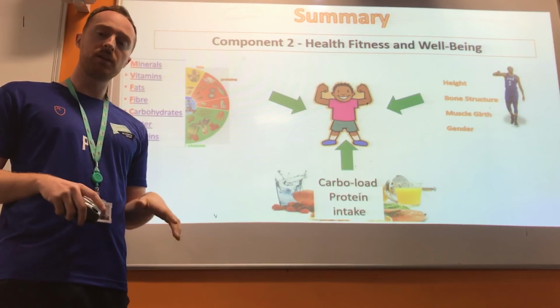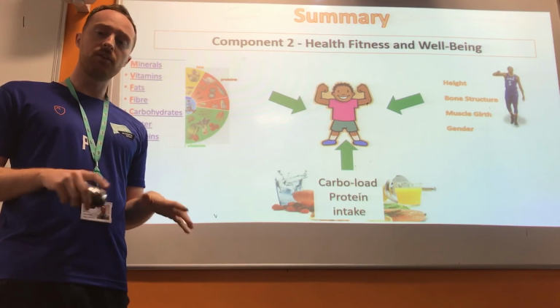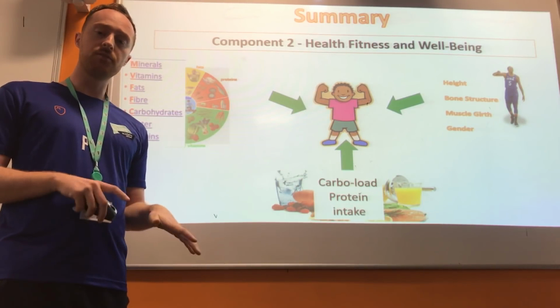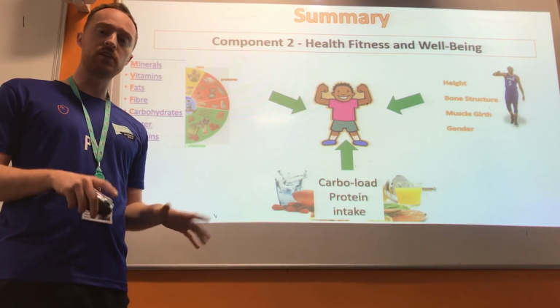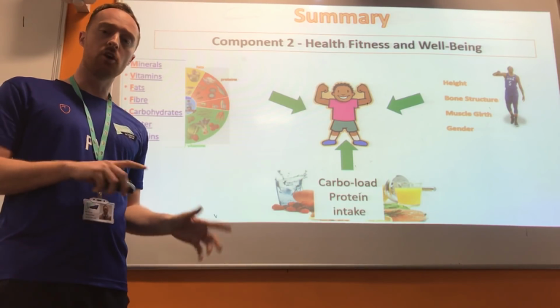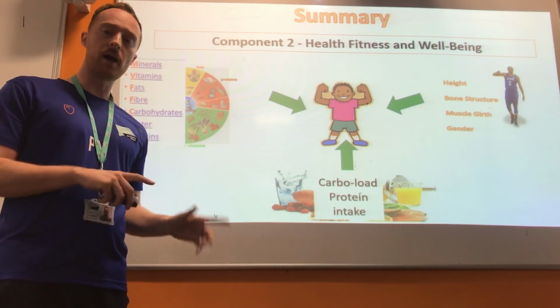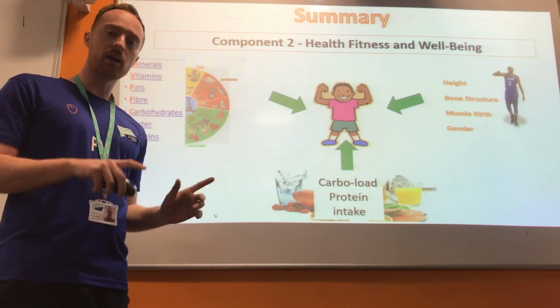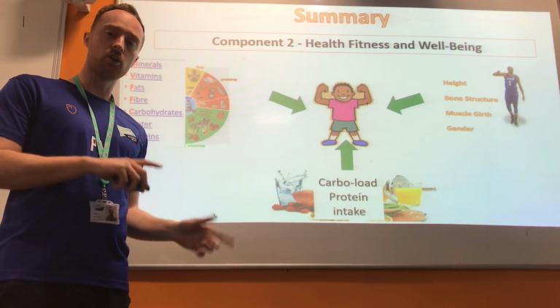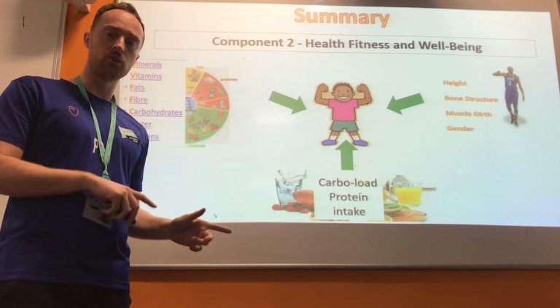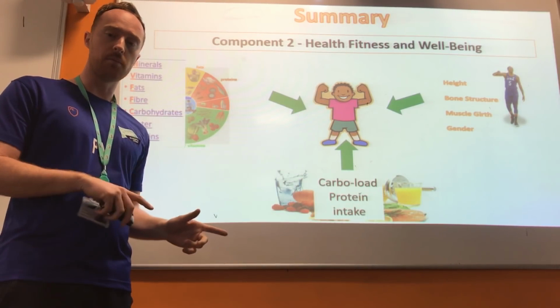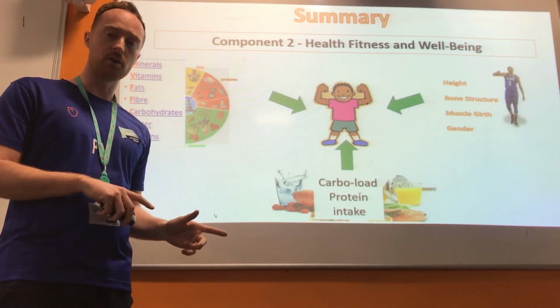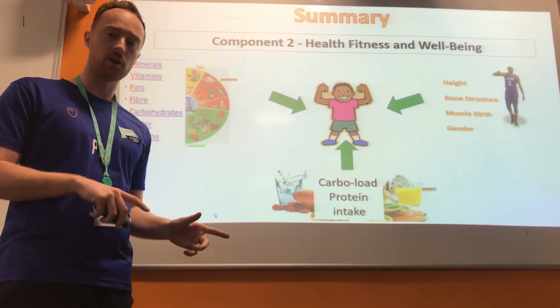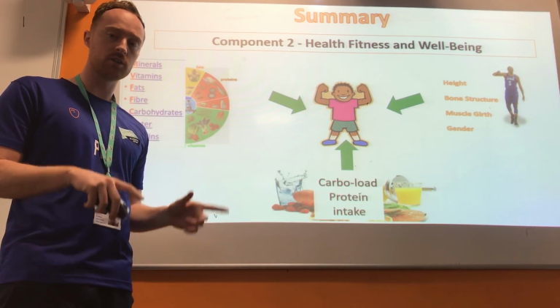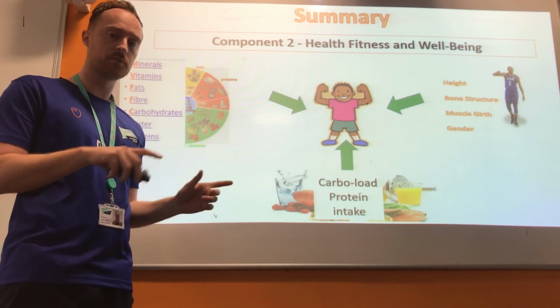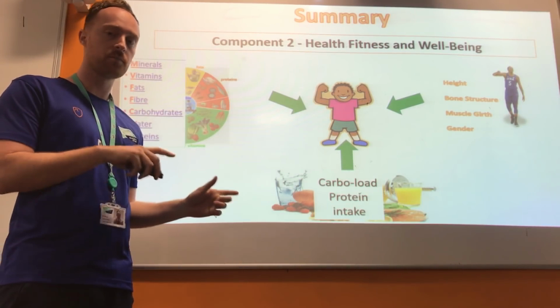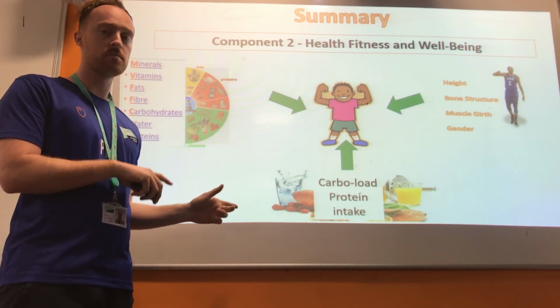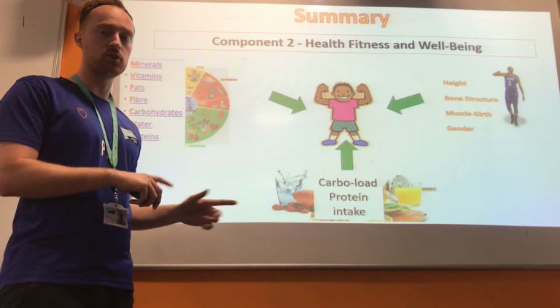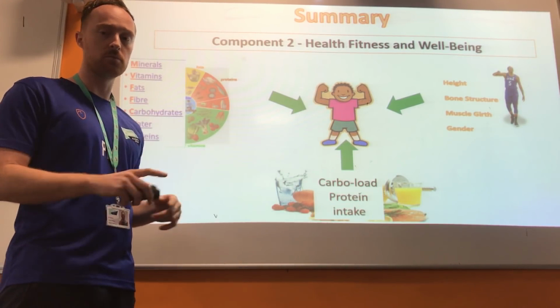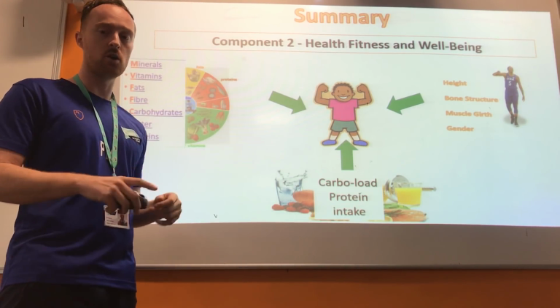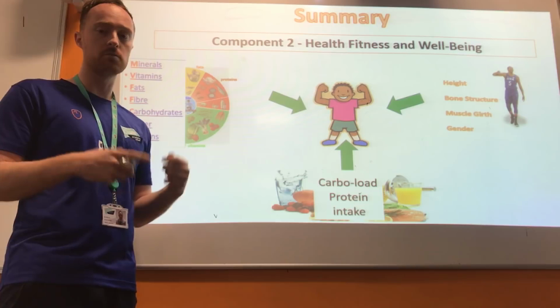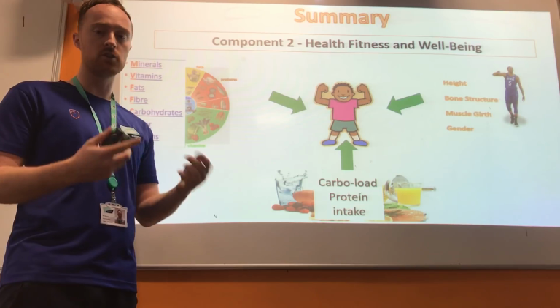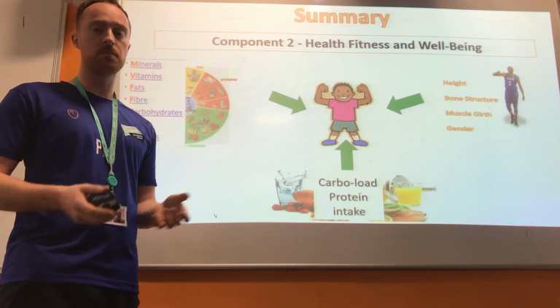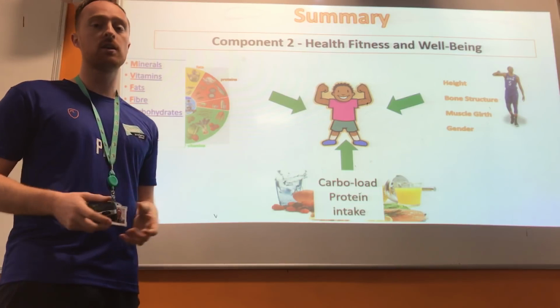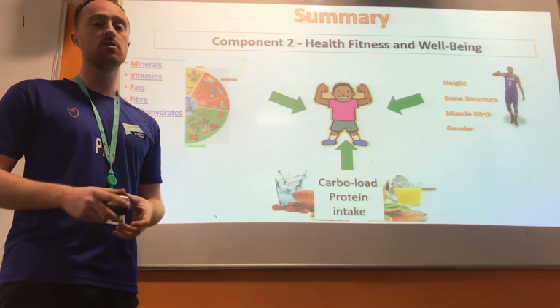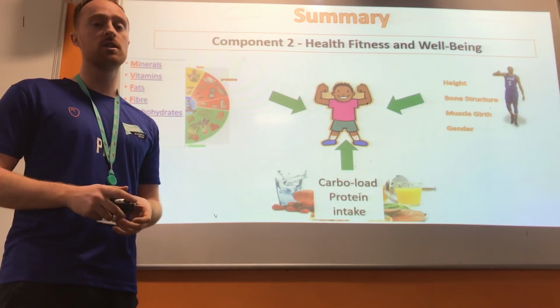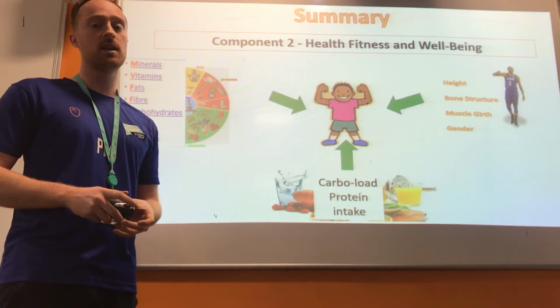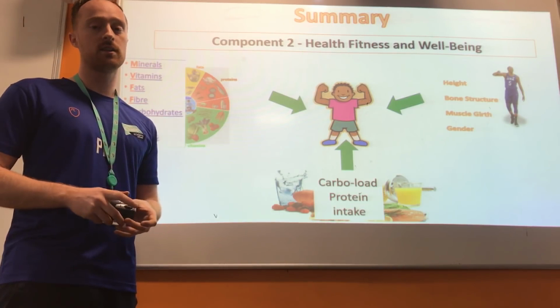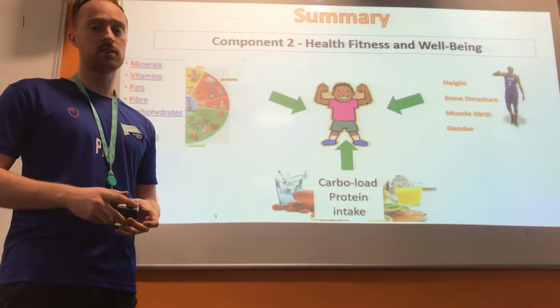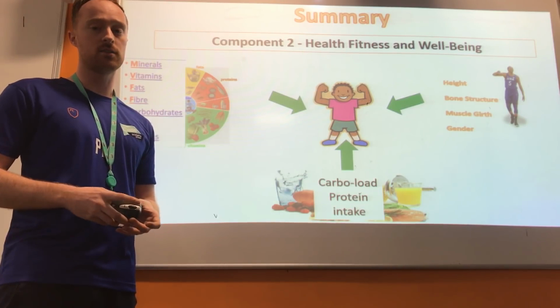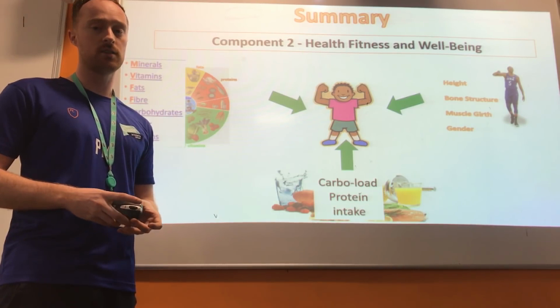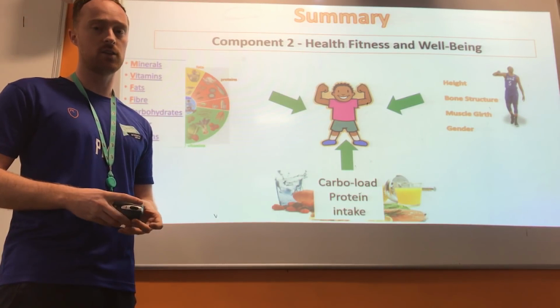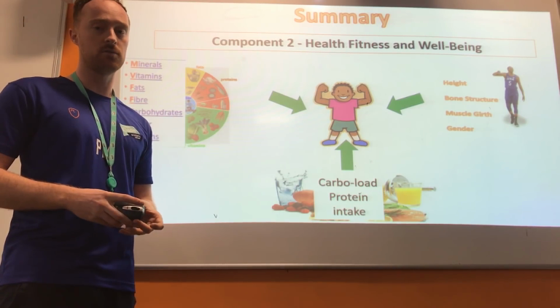So in summary, we've looked at how our diet and various factors can affect our weight in being healthy and fit. We've looked at the seven nutrients and the different proportions needed, and how each of these nutrients affects our health. We also looked at carbo-loading and protein intake and the importance of these for performance. Finally, we looked at the factors that affect our optimum weight, which are height, bone structure, muscle girth and gender. Feel free to go back and look through the podcast, make some notes, and make sure you bring your notes to the next lesson.